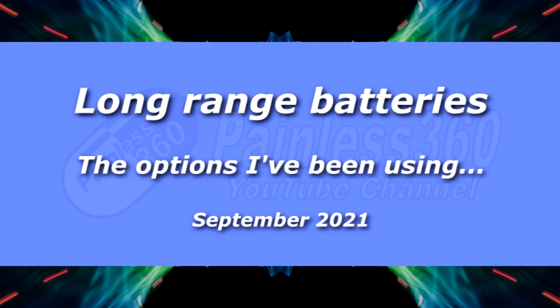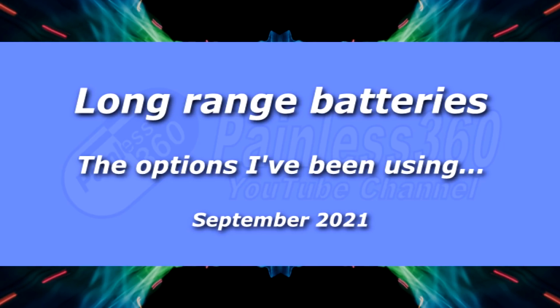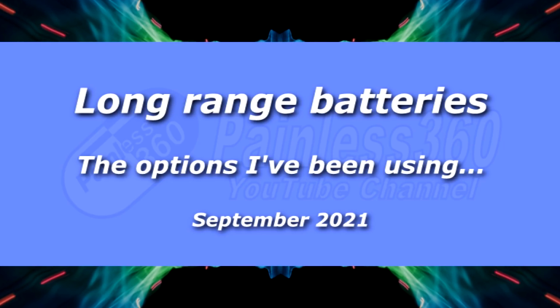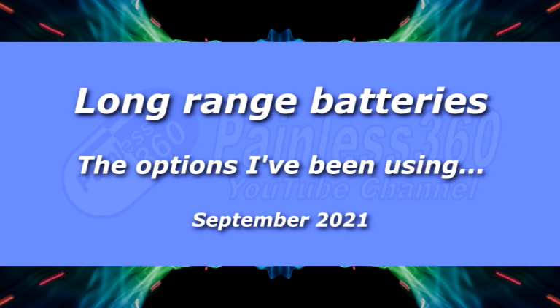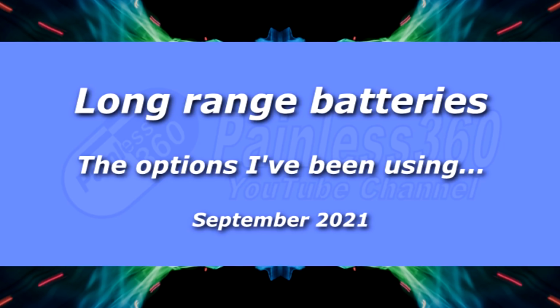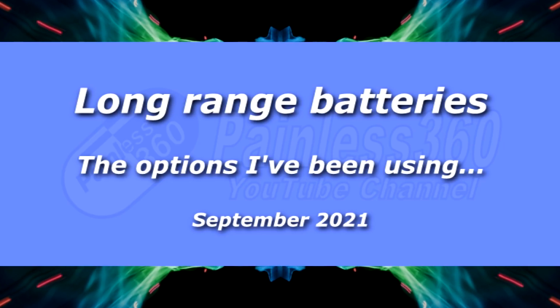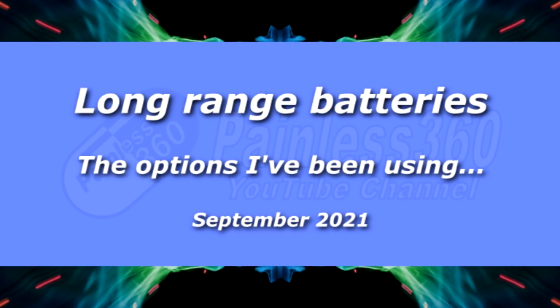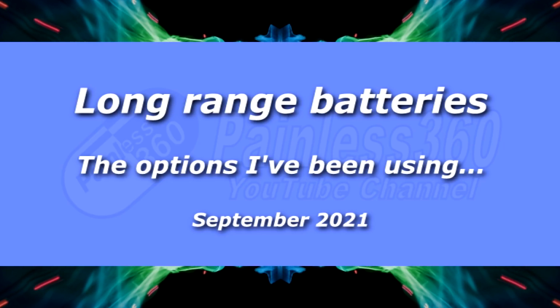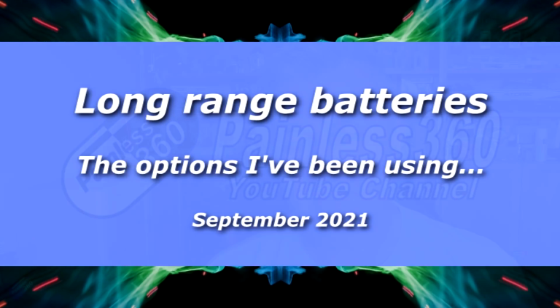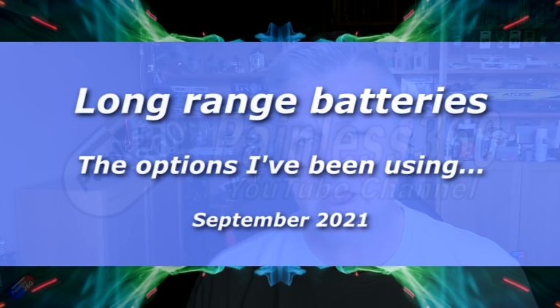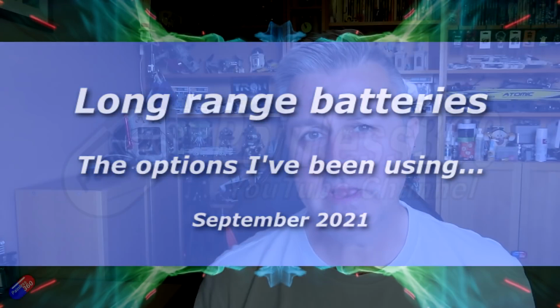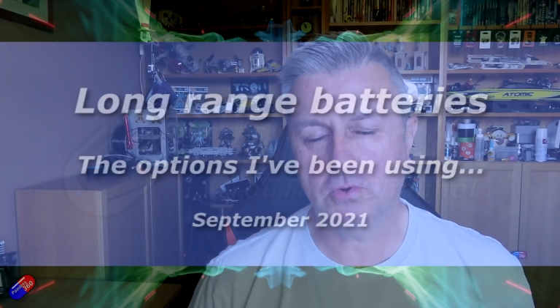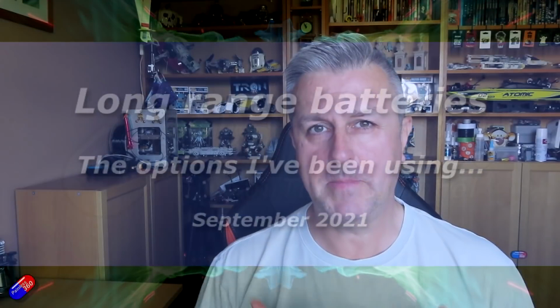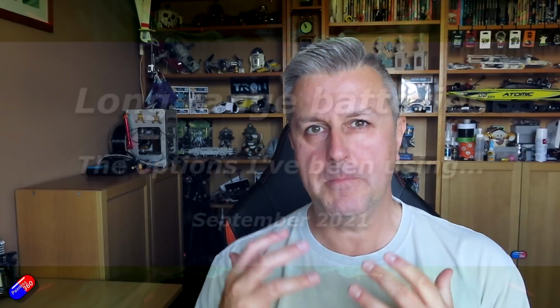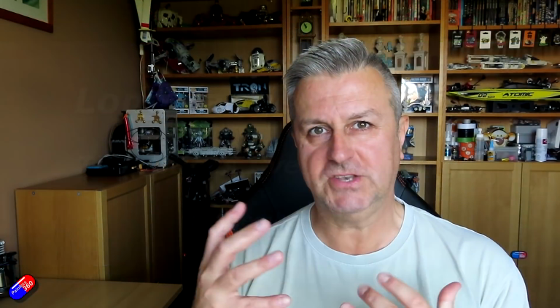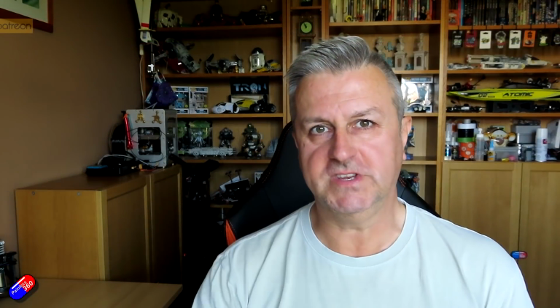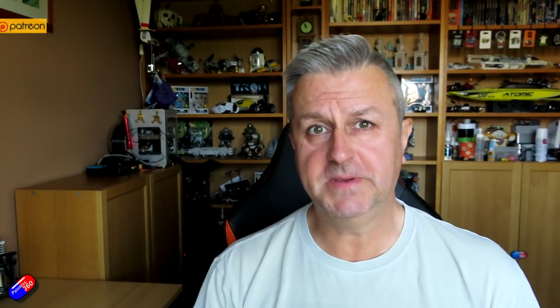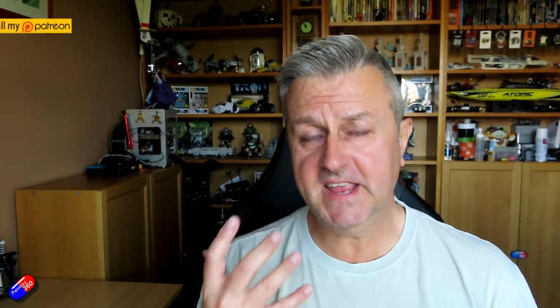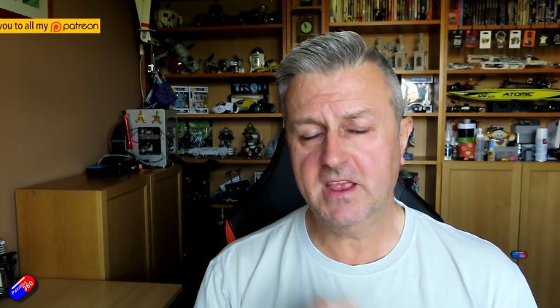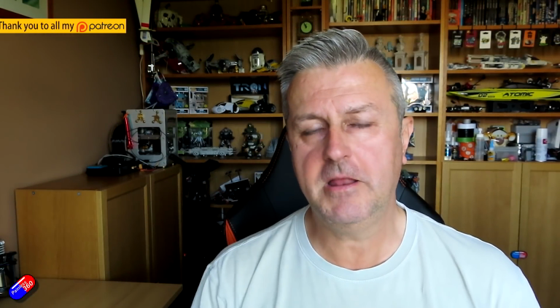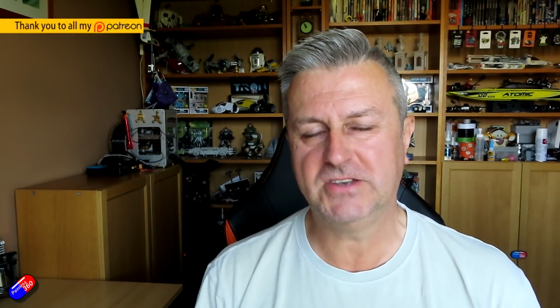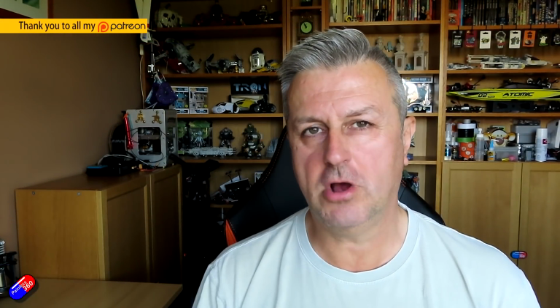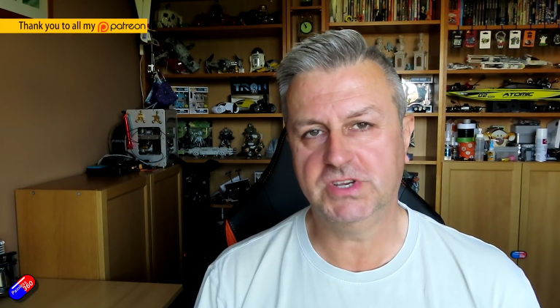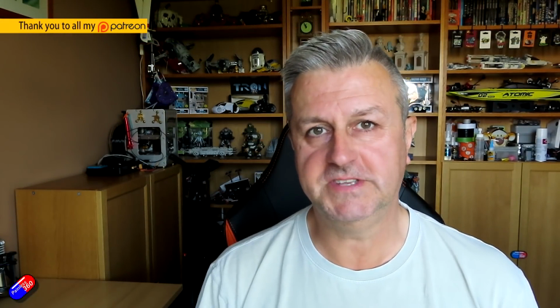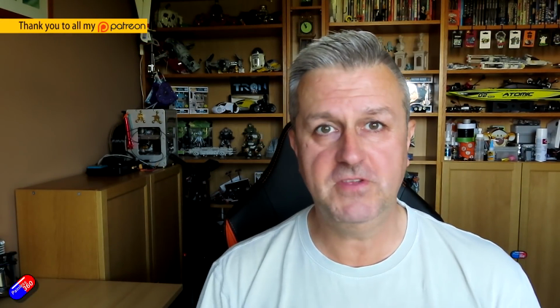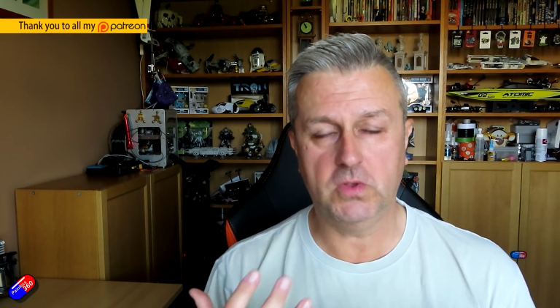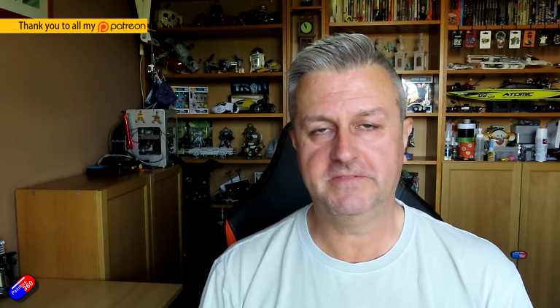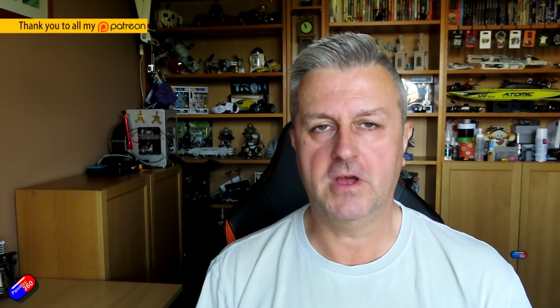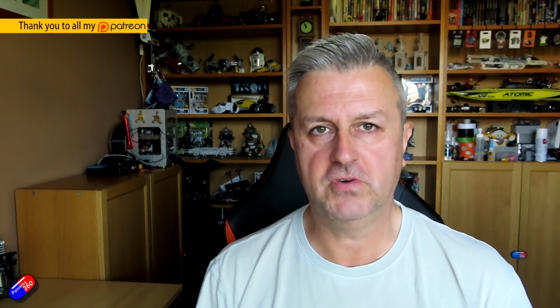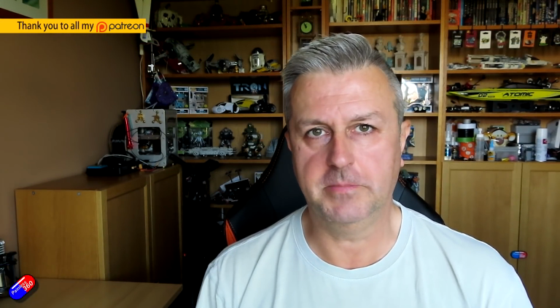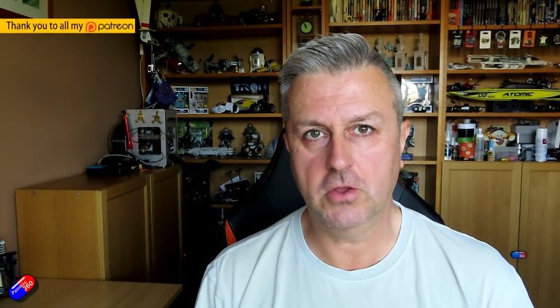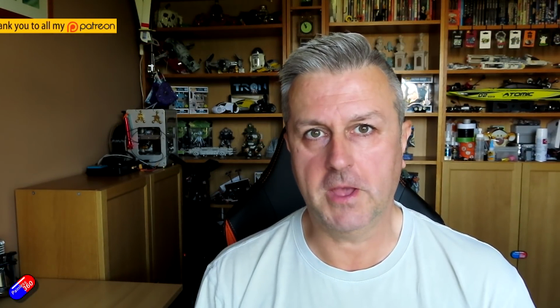Hello and welcome to the video. This video is all about batteries, particularly battery options if you want to fly for a little bit longer.